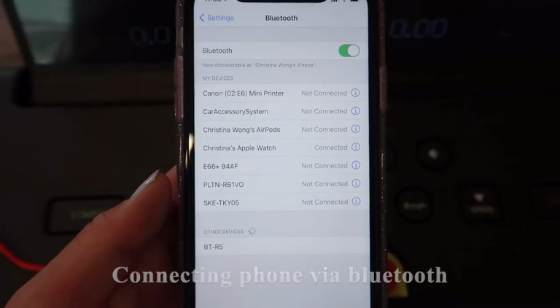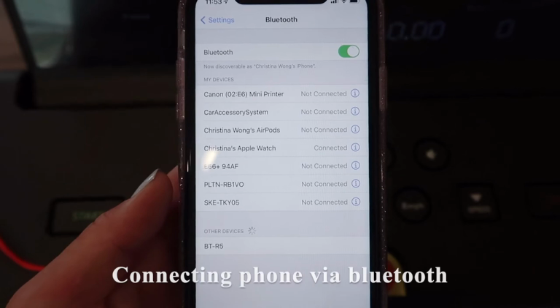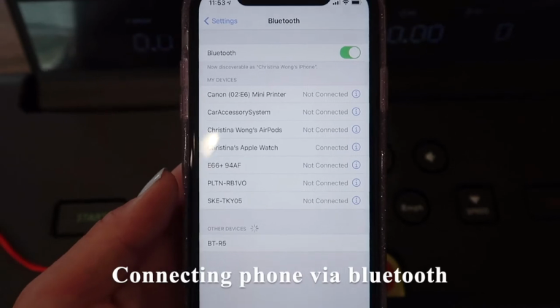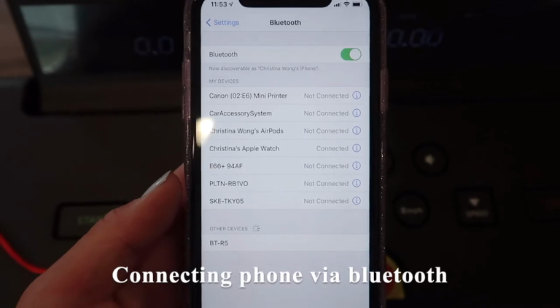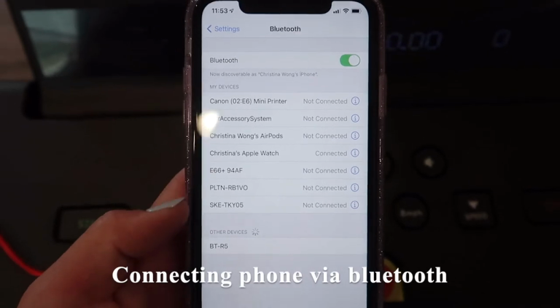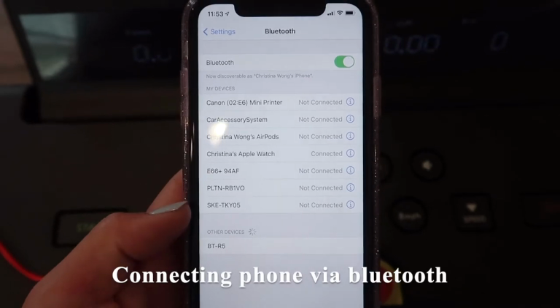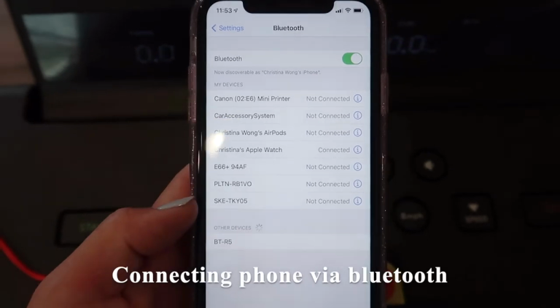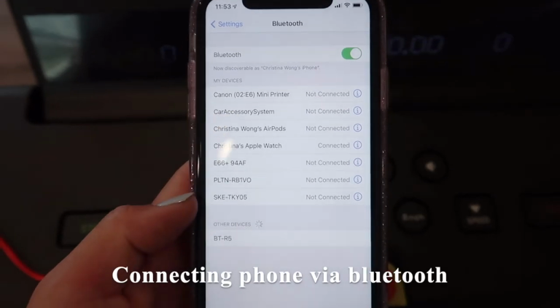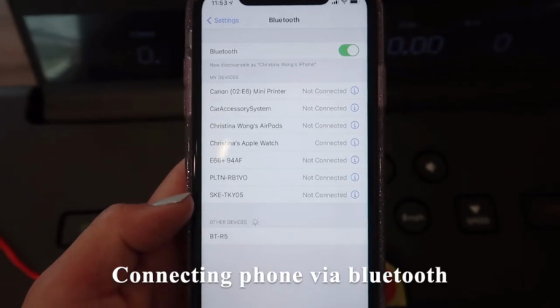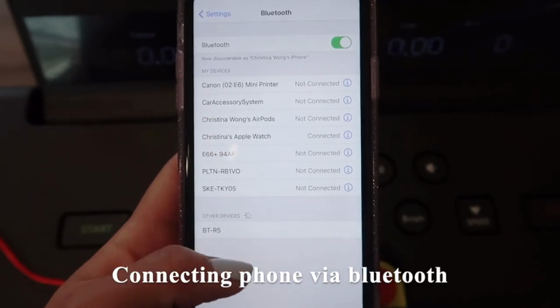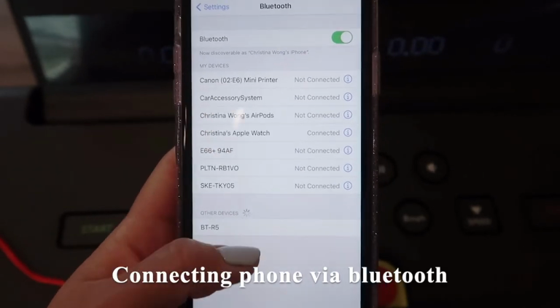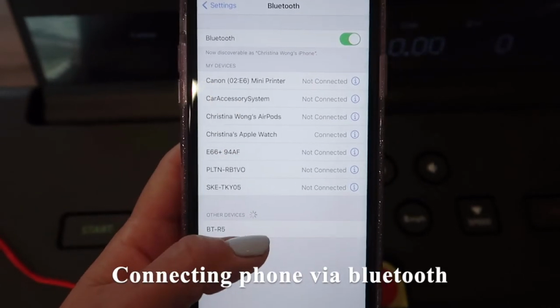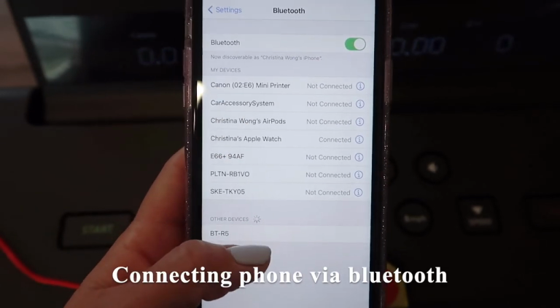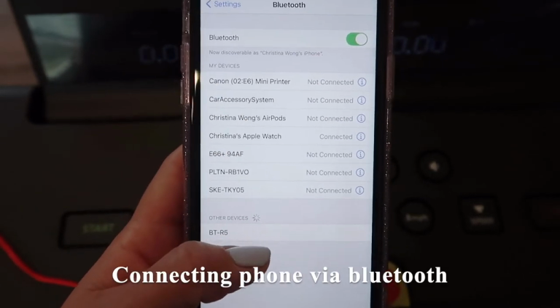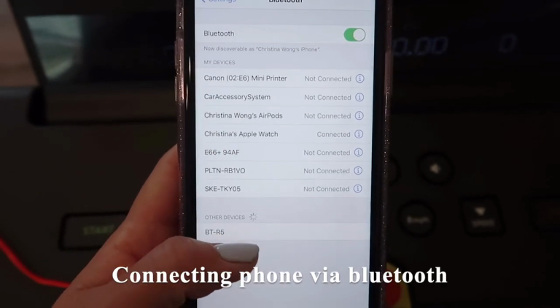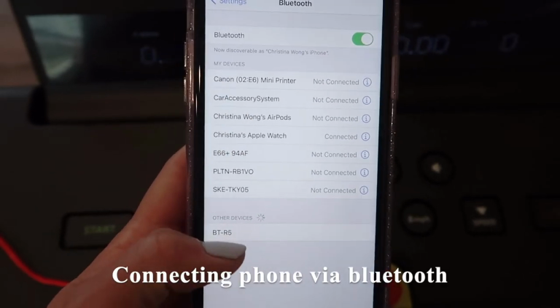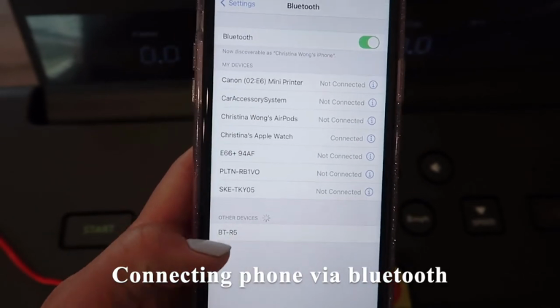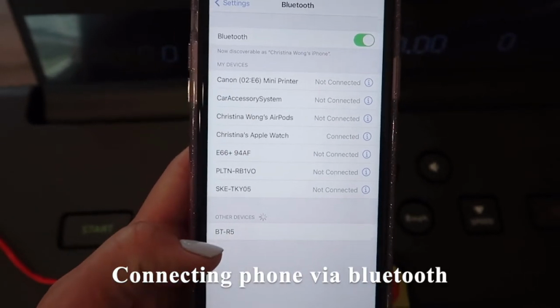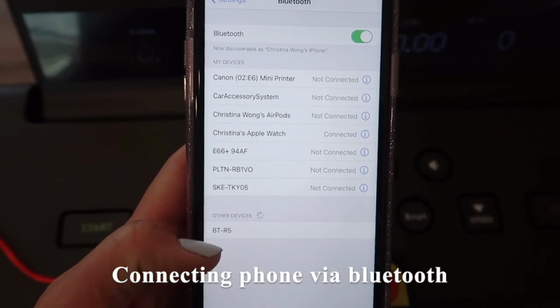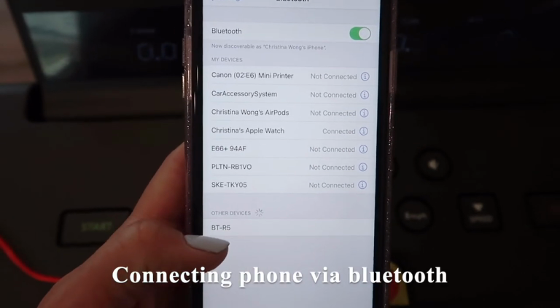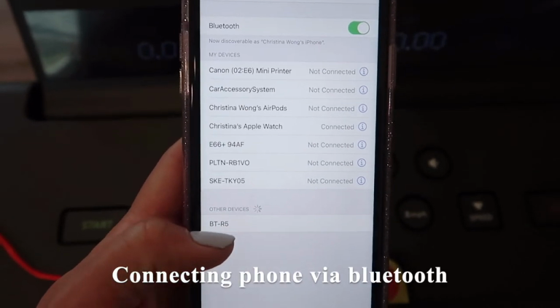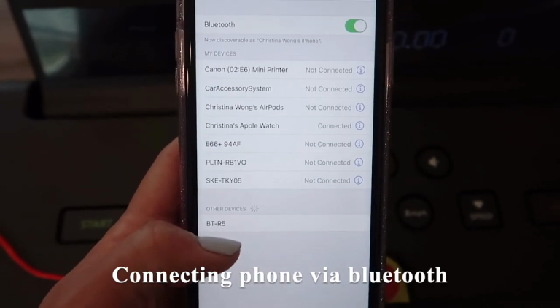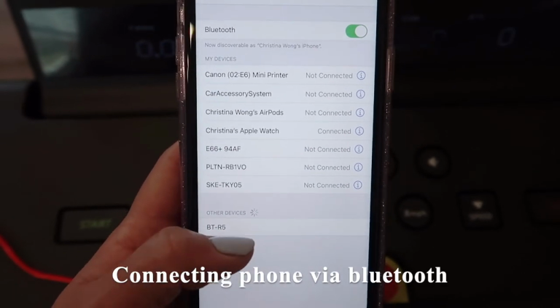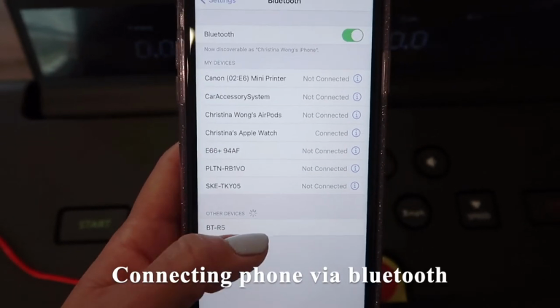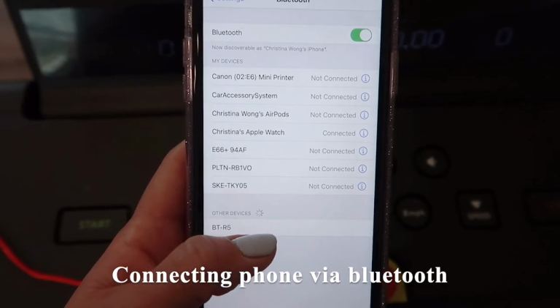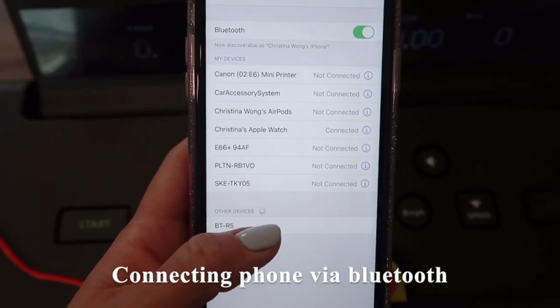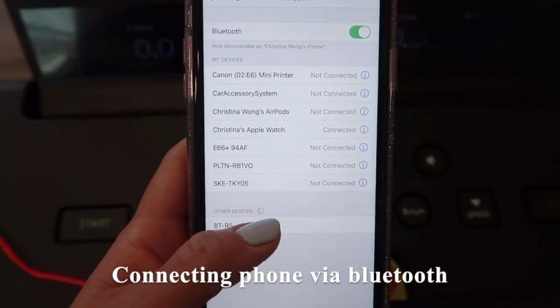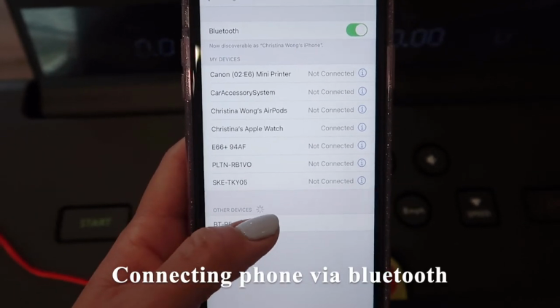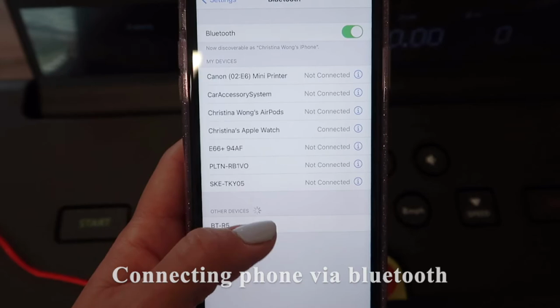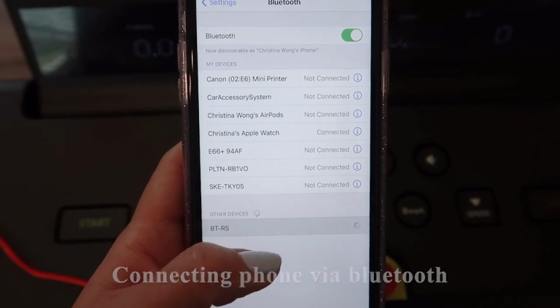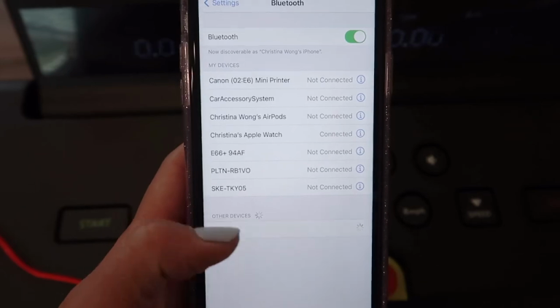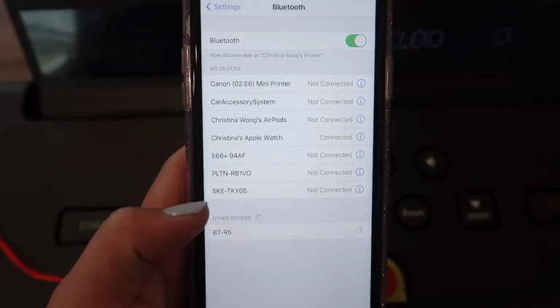Here I'm going to connect my phone via Bluetooth. We just select the device — BTR5, Botoro R5.